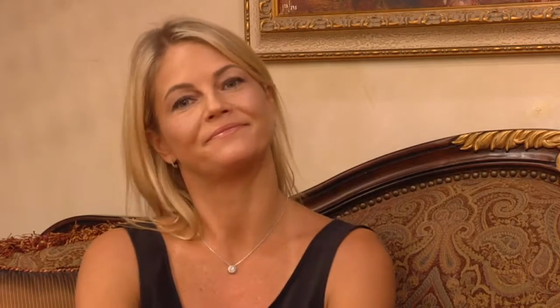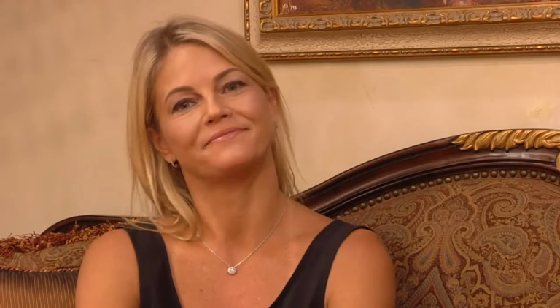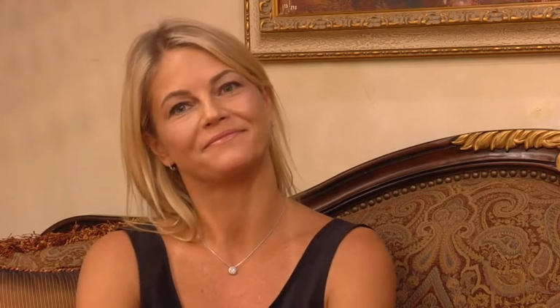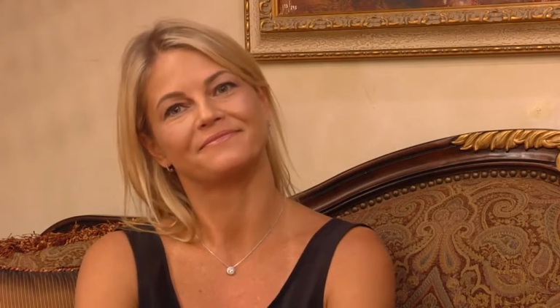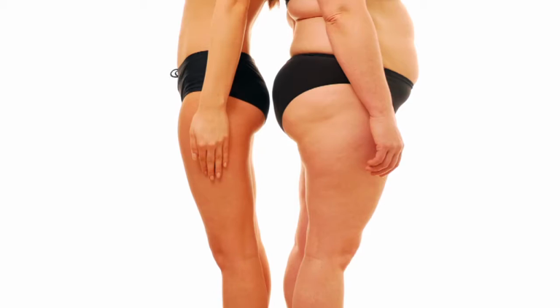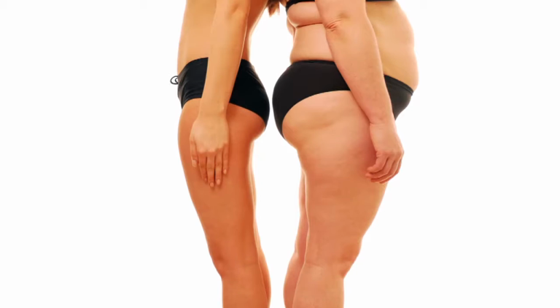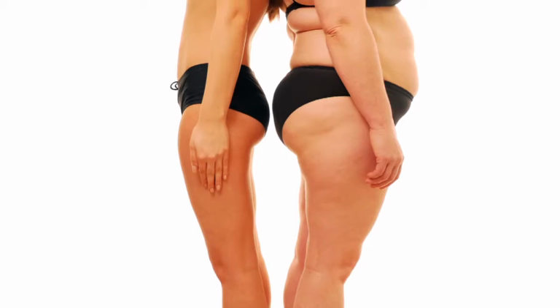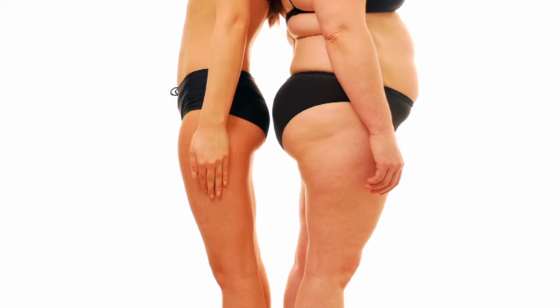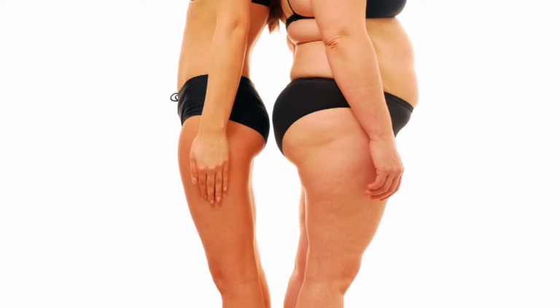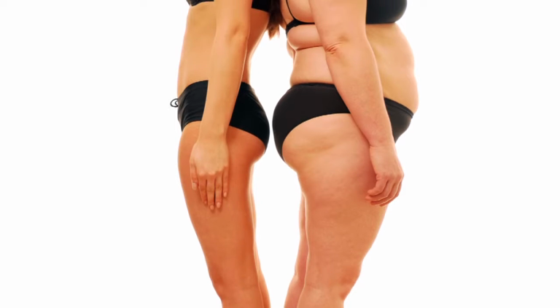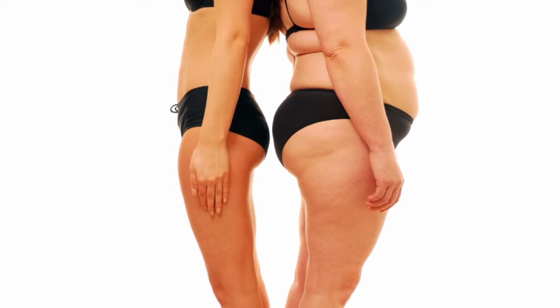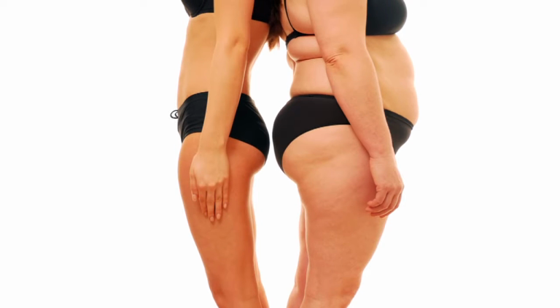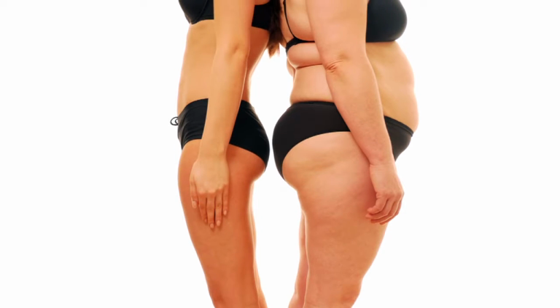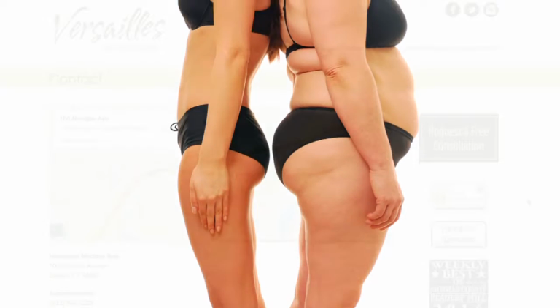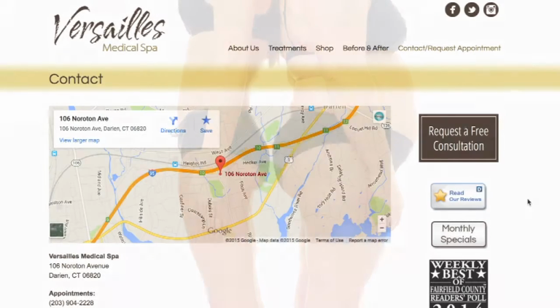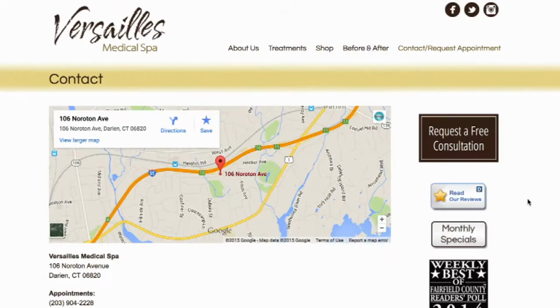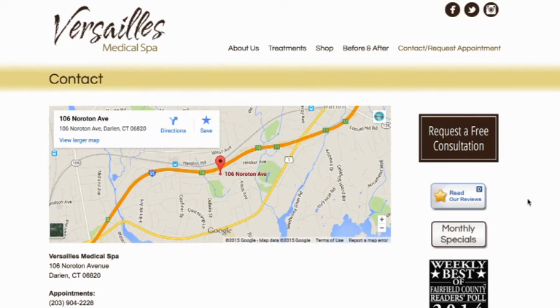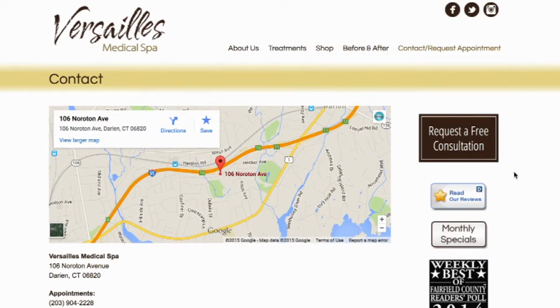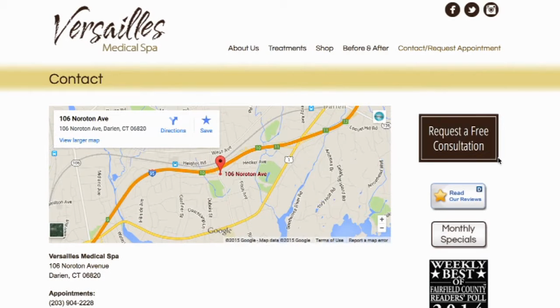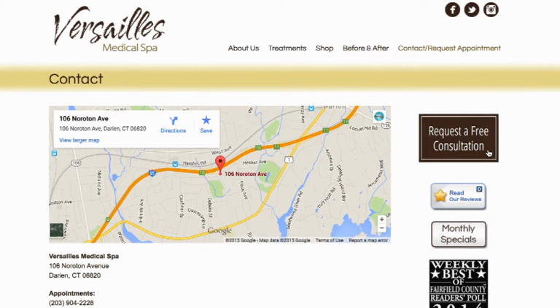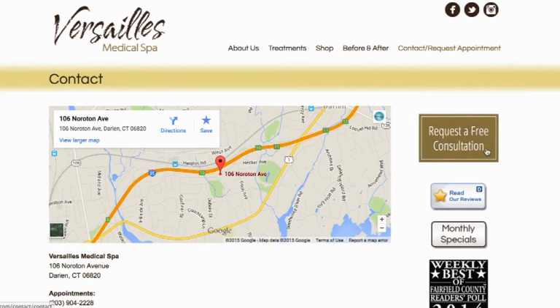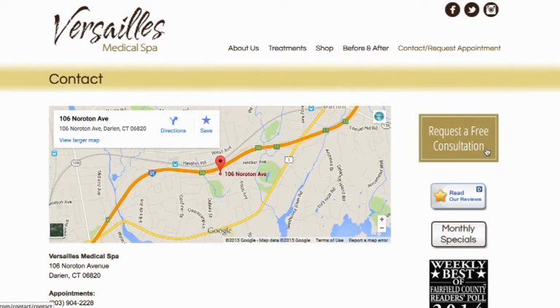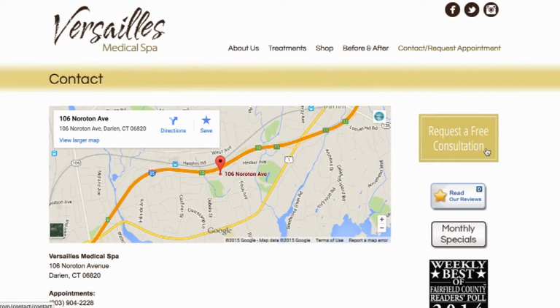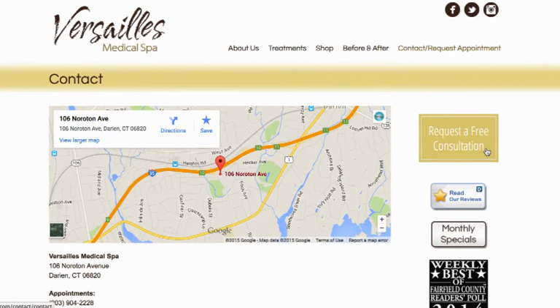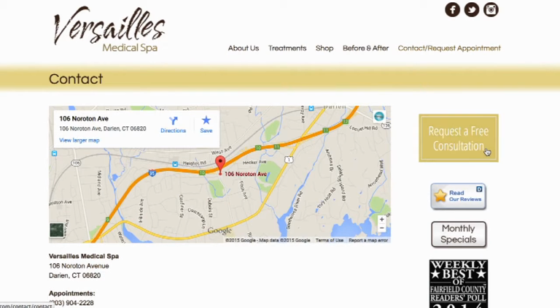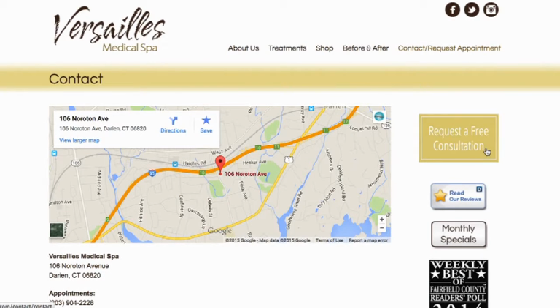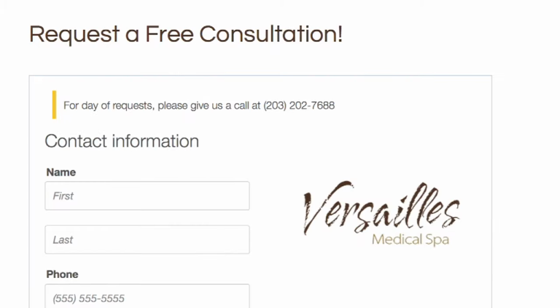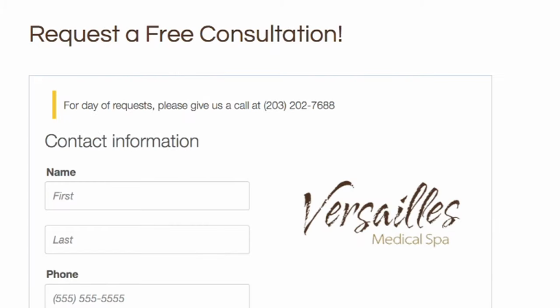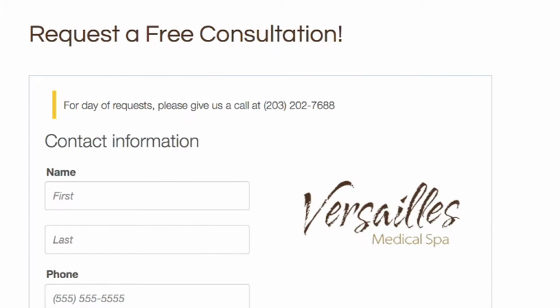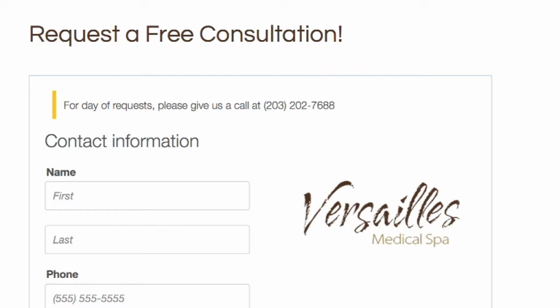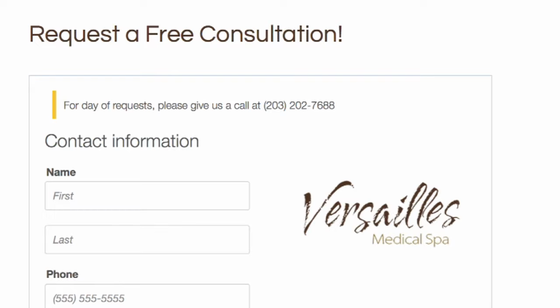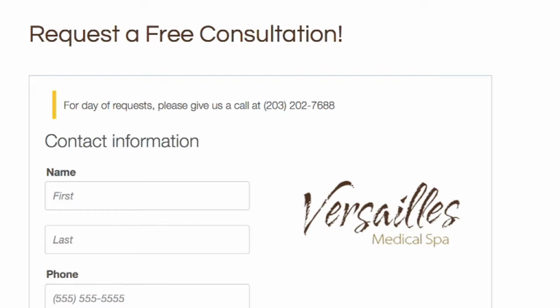If you're ready for a trimmer, slimmer, and more confident you, click here and schedule a free consultation now.